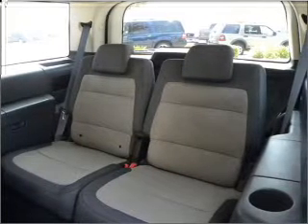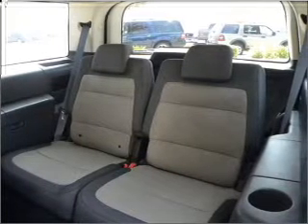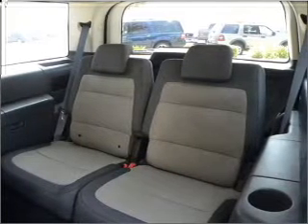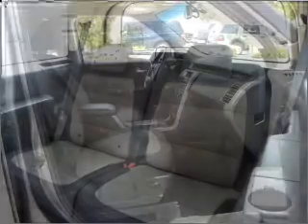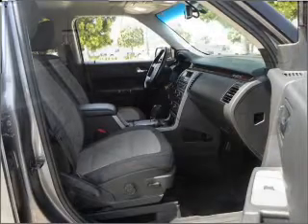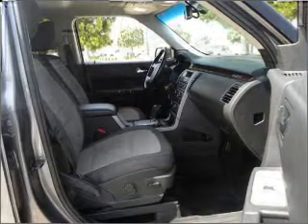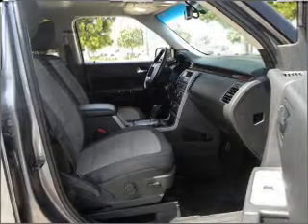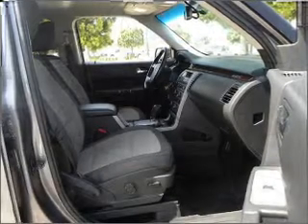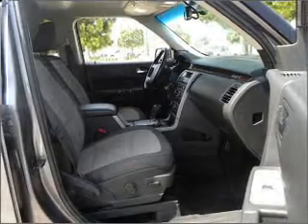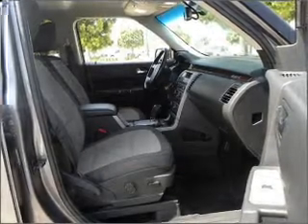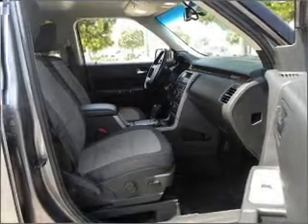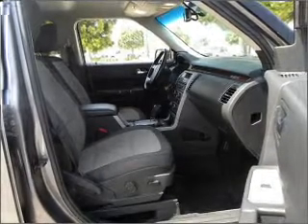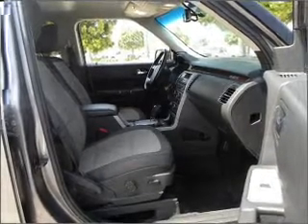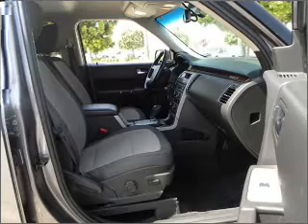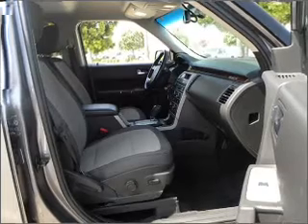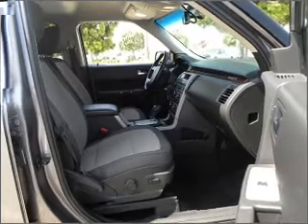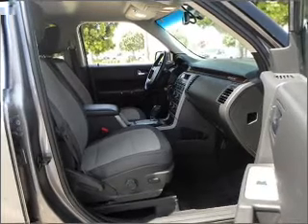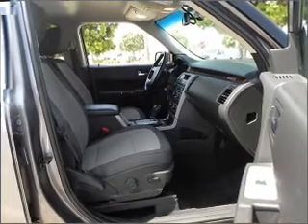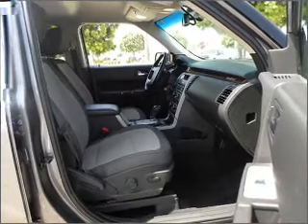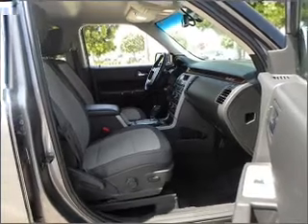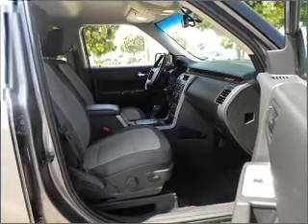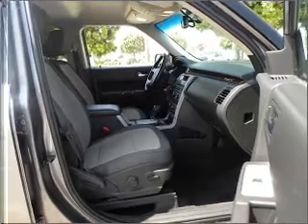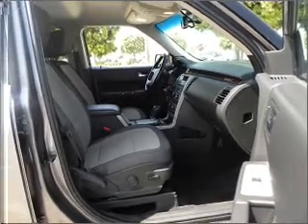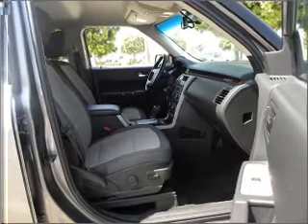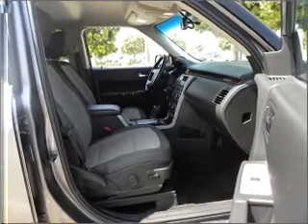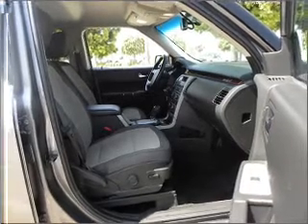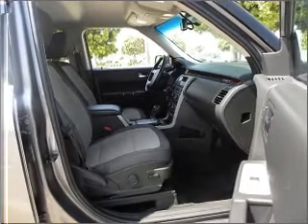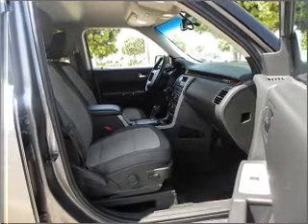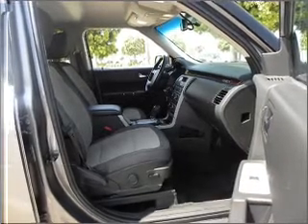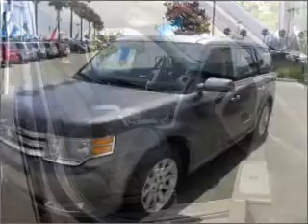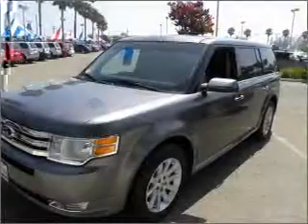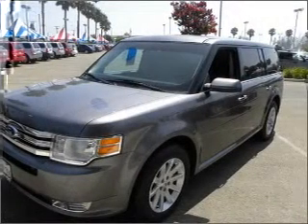AM FM stereo with a CD player. Our website offers more information on all of our vehicles. Call us today to start test driving.